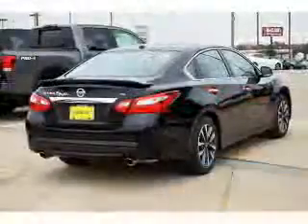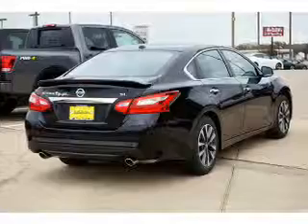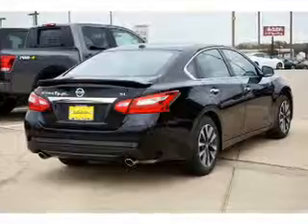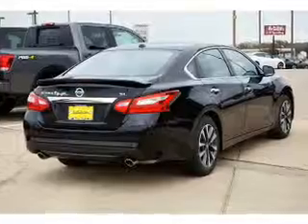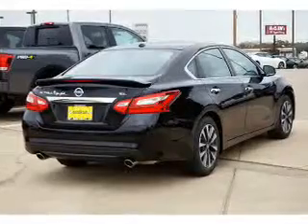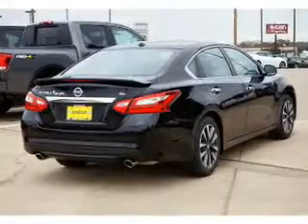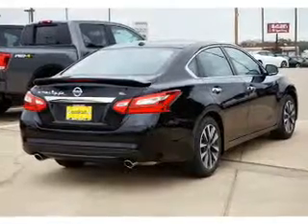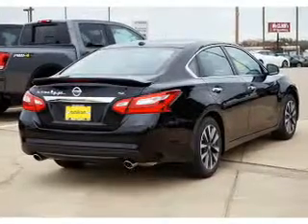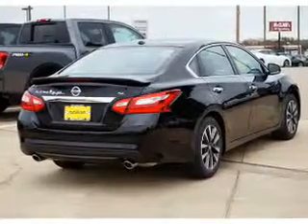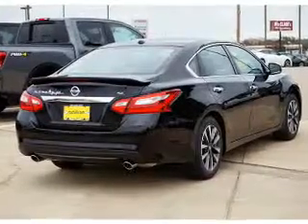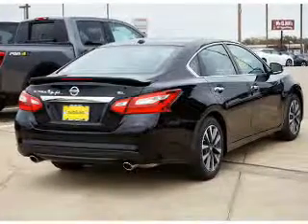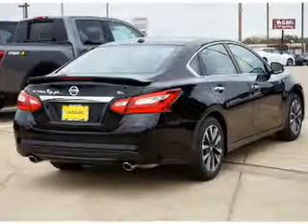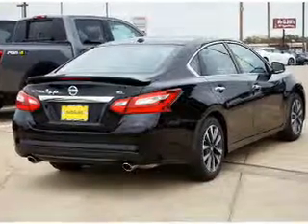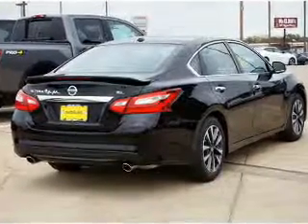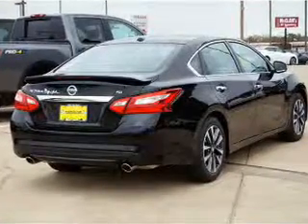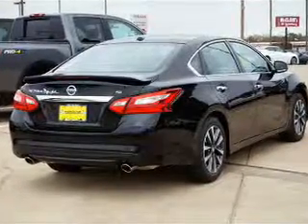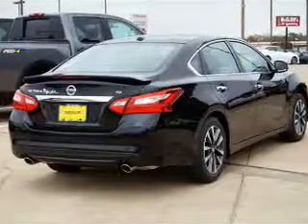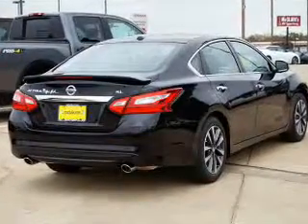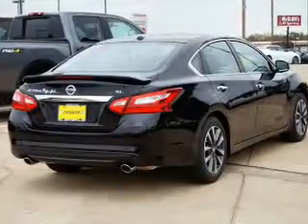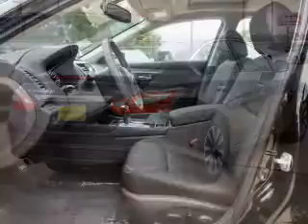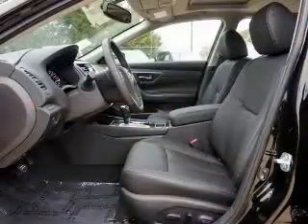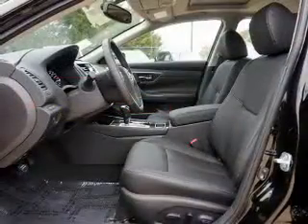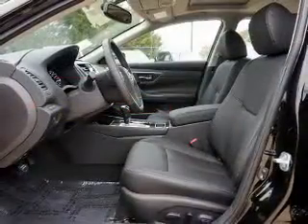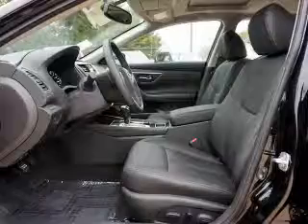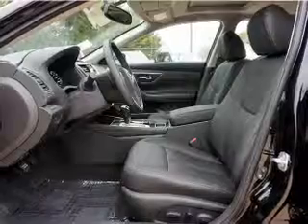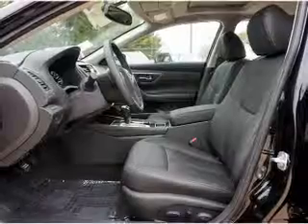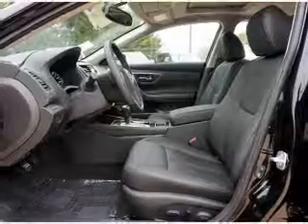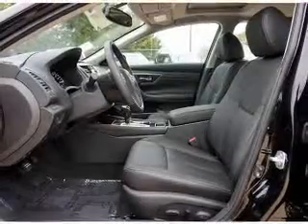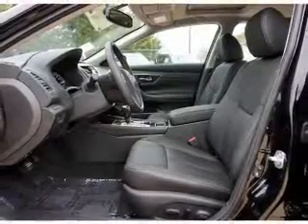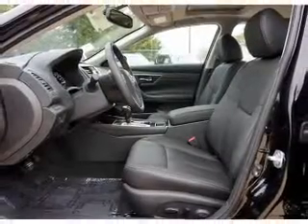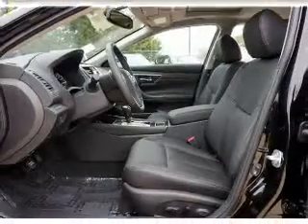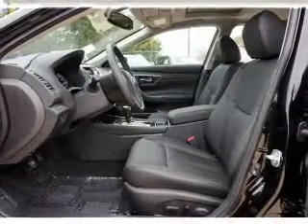The features include electric trunk, blind spot sensors, auto-dimming mirrors, an alarm system, and keyless entry.